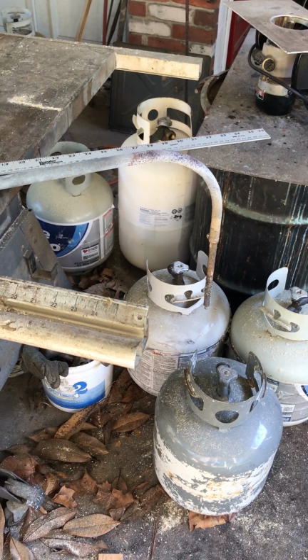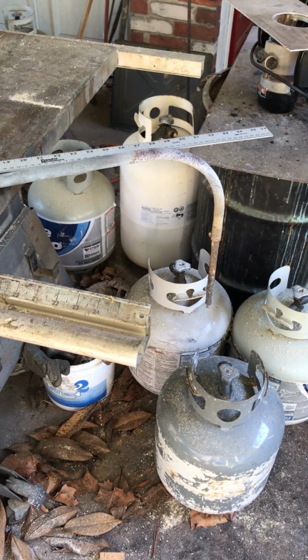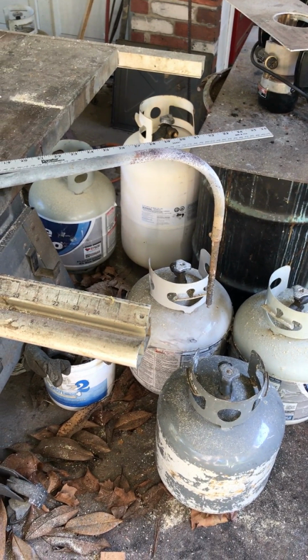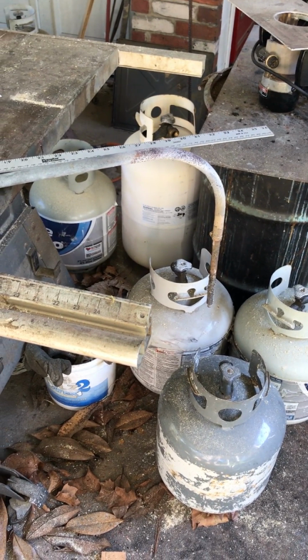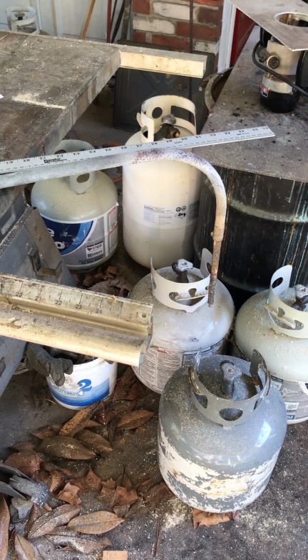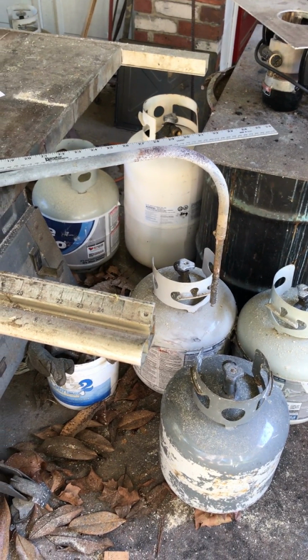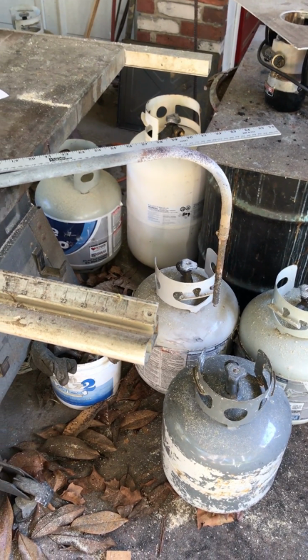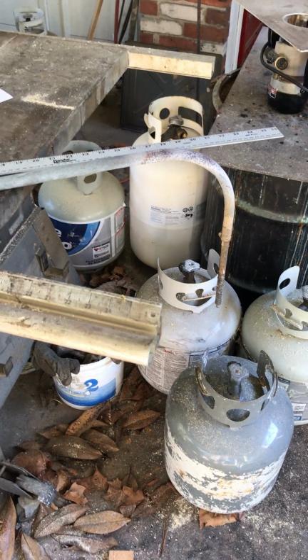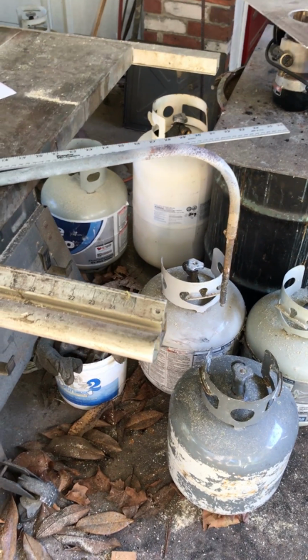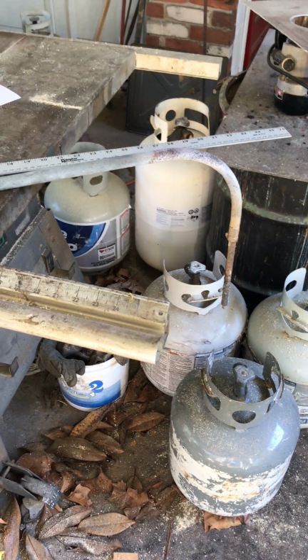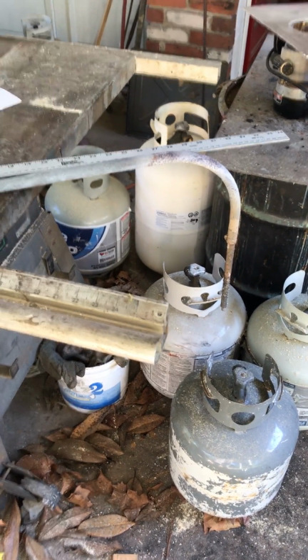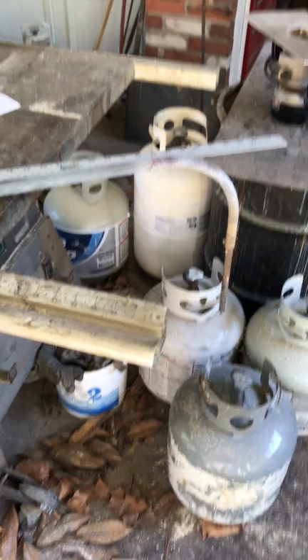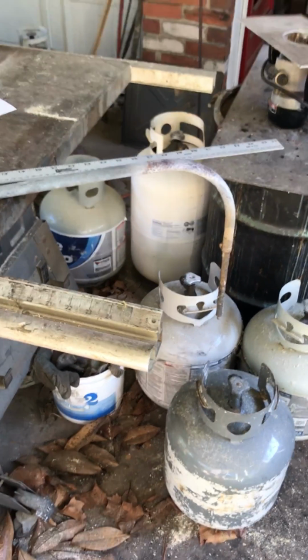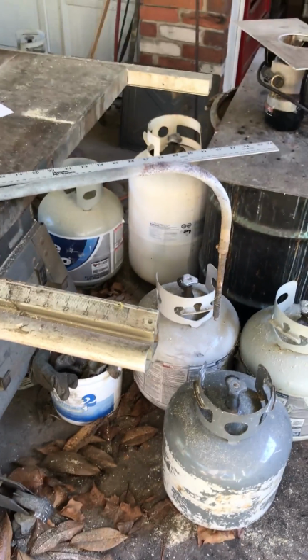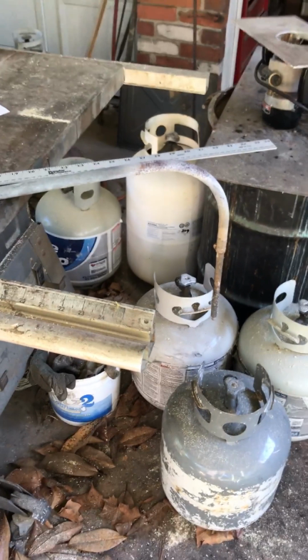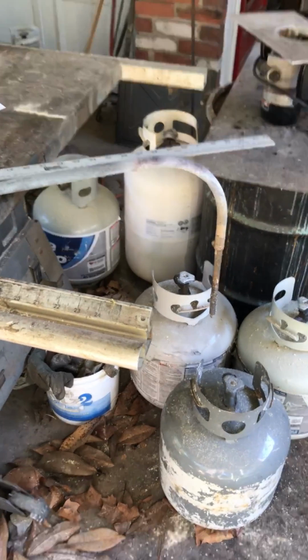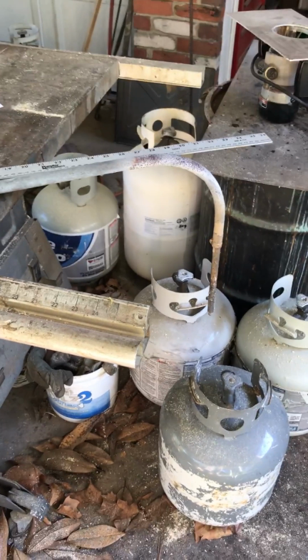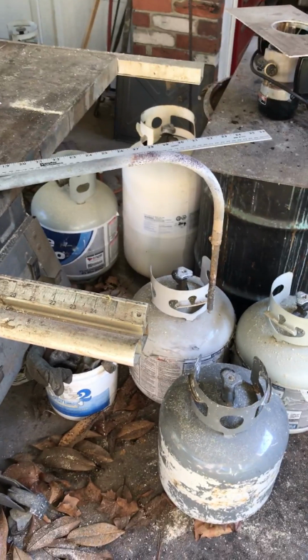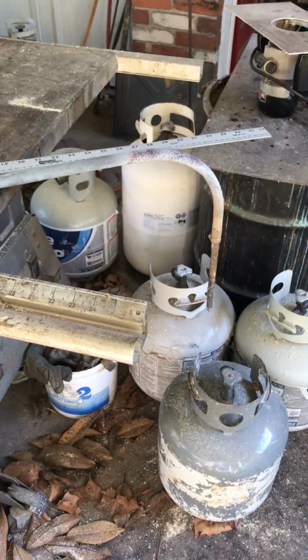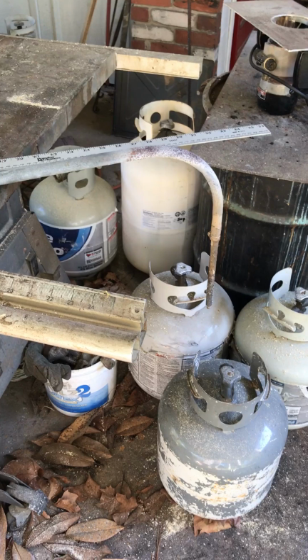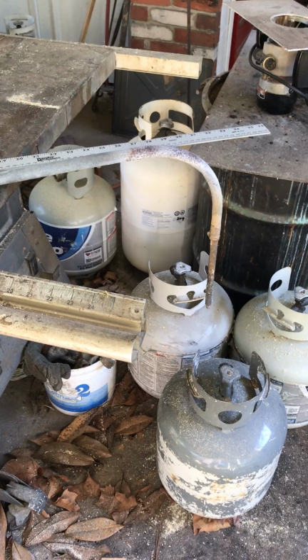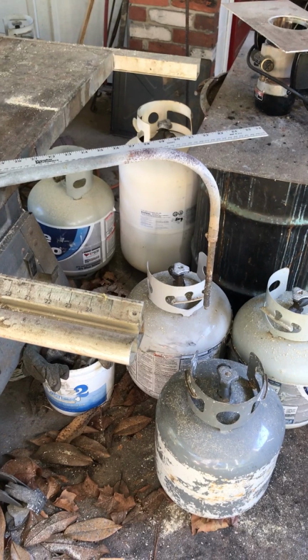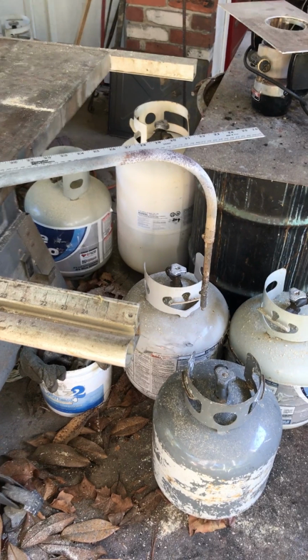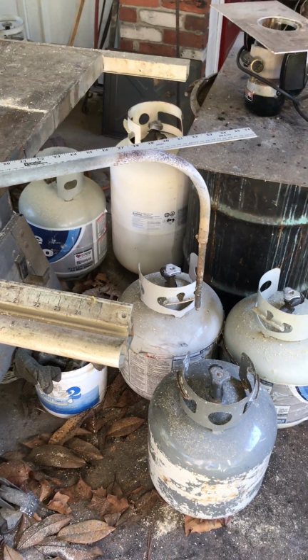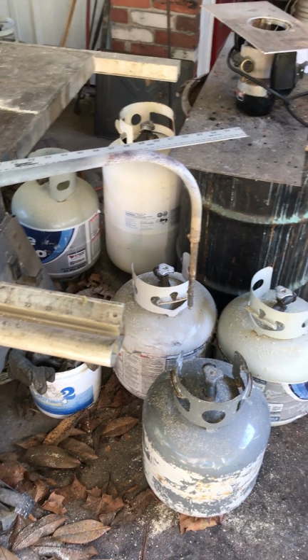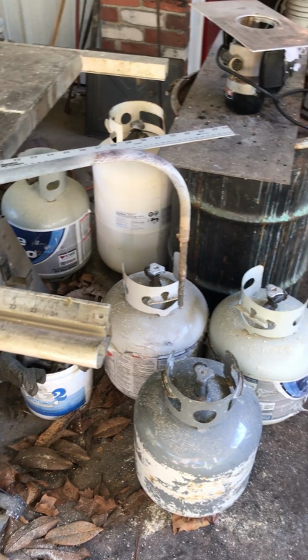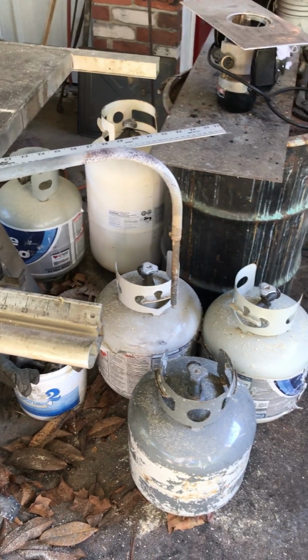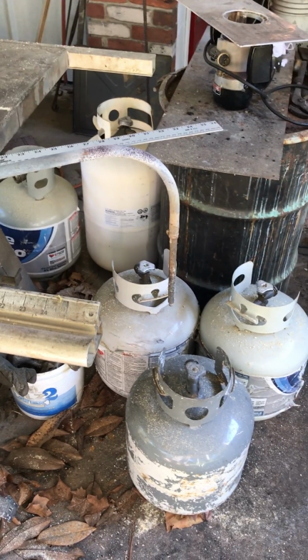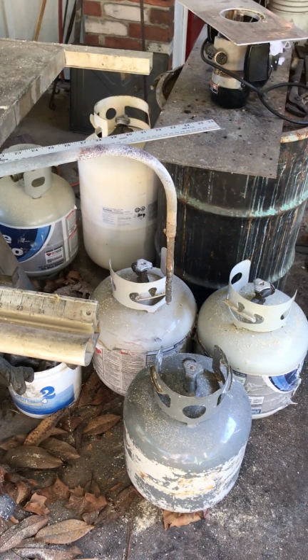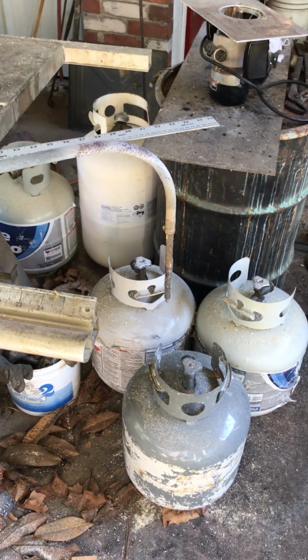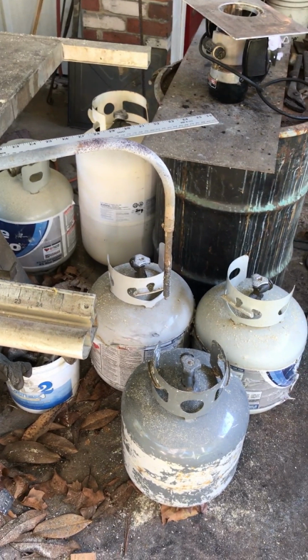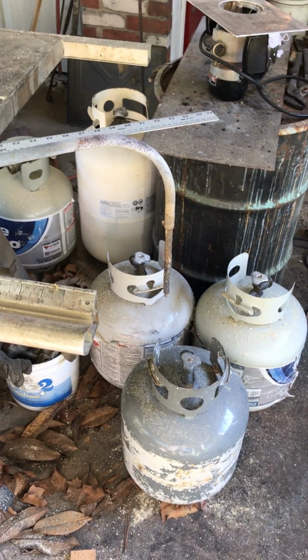You always want that thermocouple hanging downhill, so this is the way it should be stored. Get yourself some hooks or racks and always store it so that the thermocouple faces down.